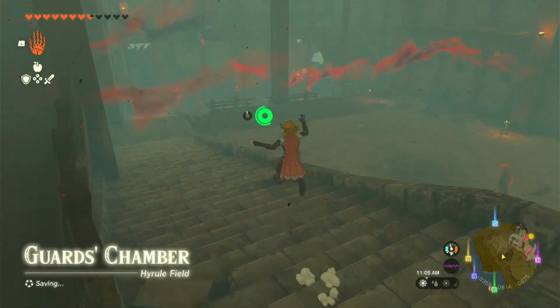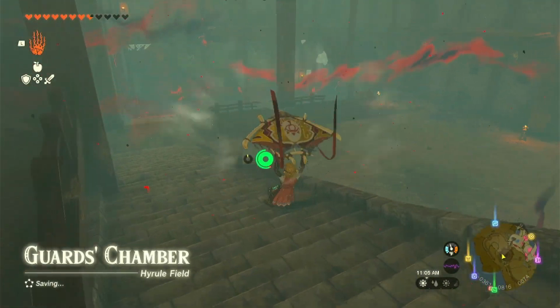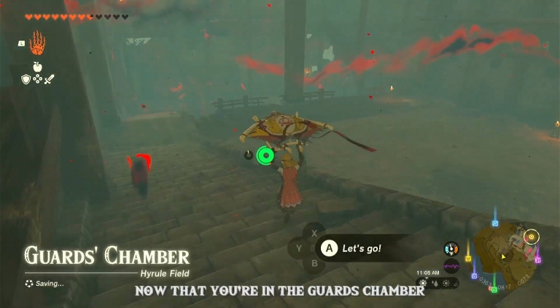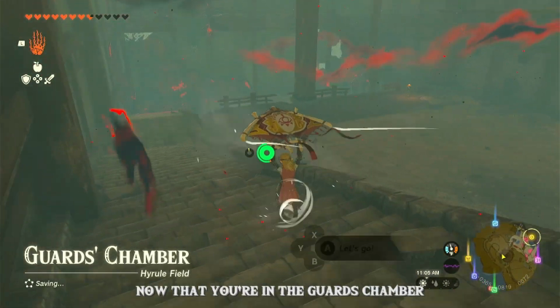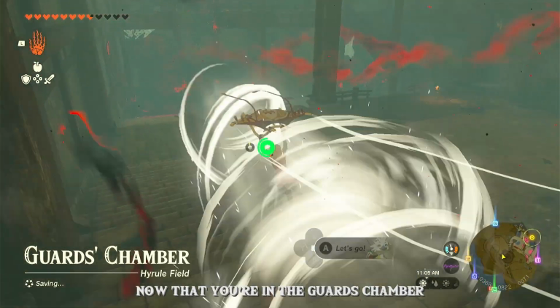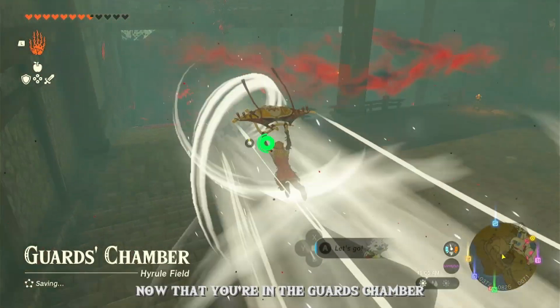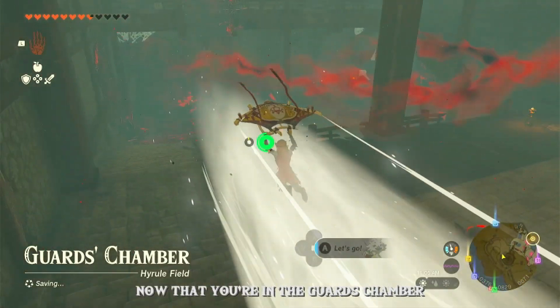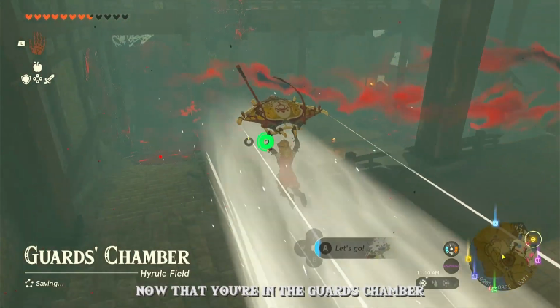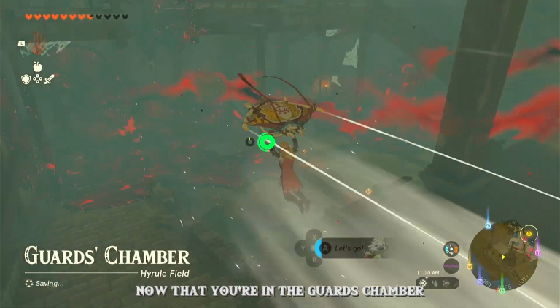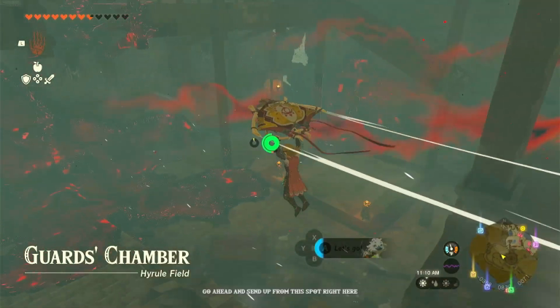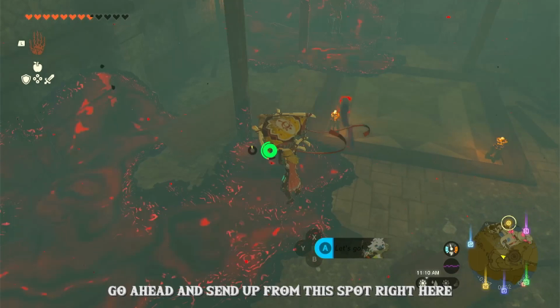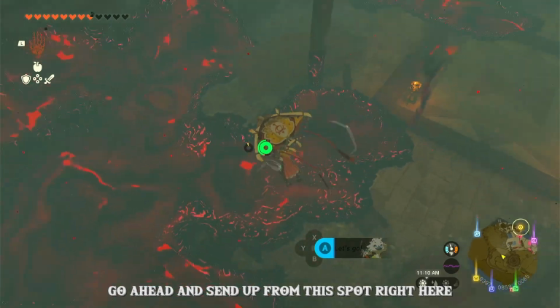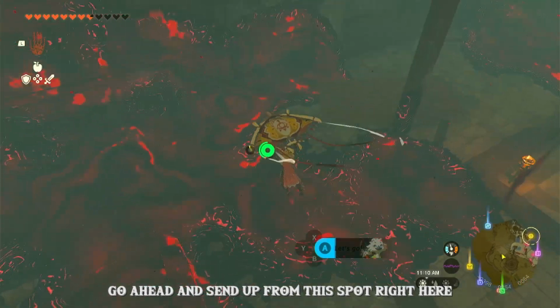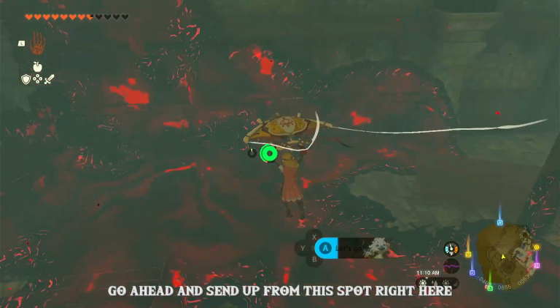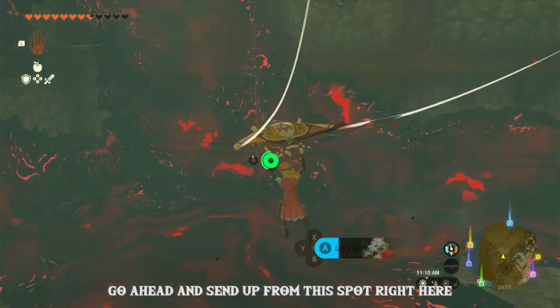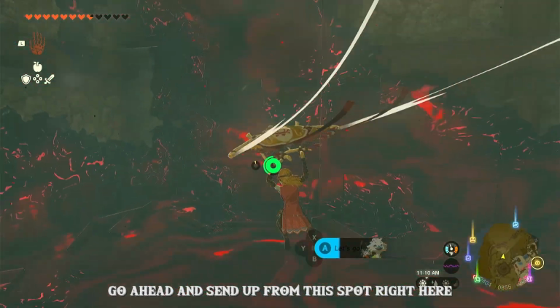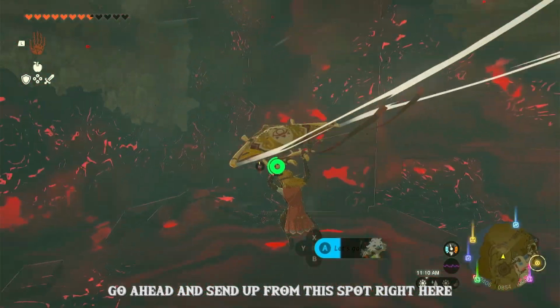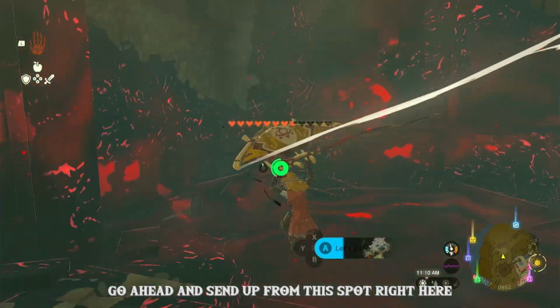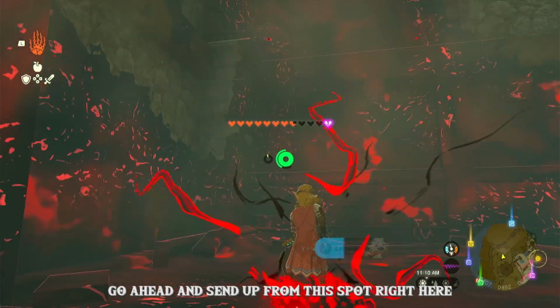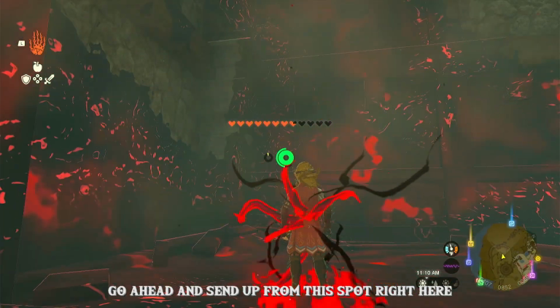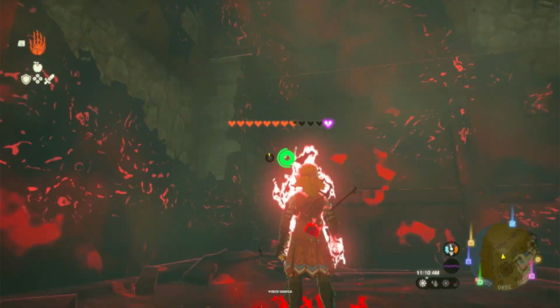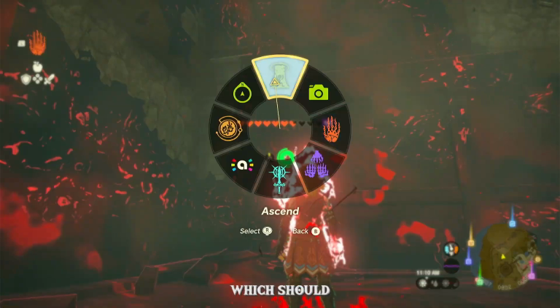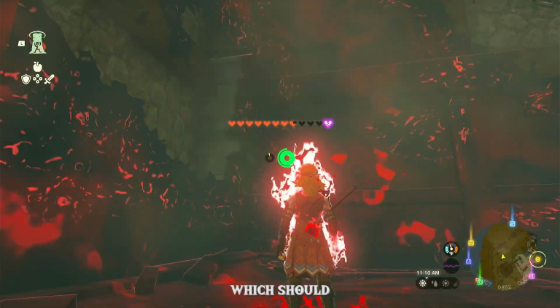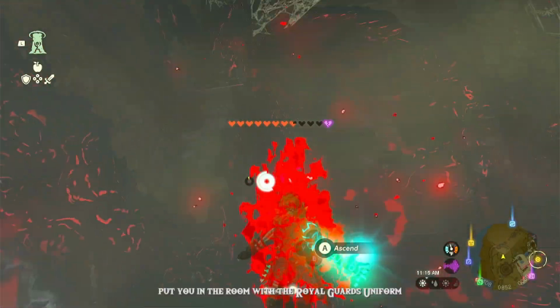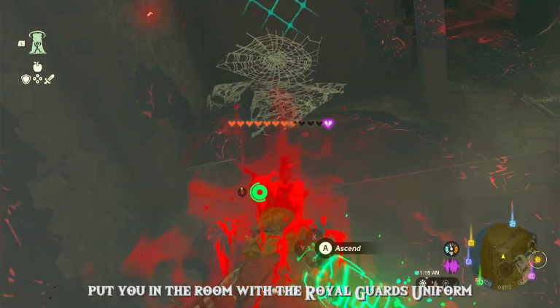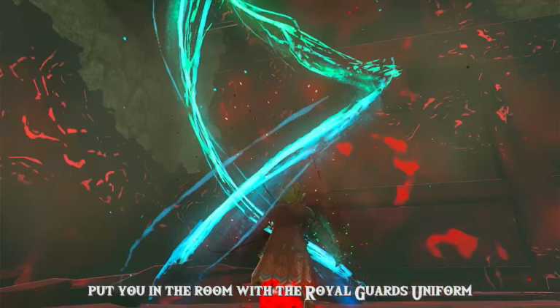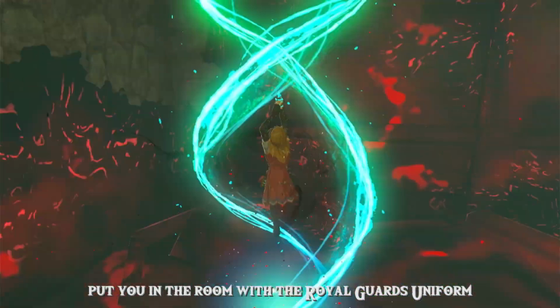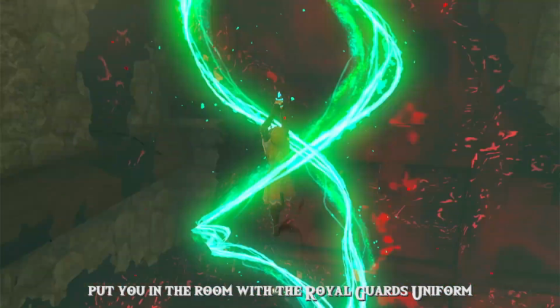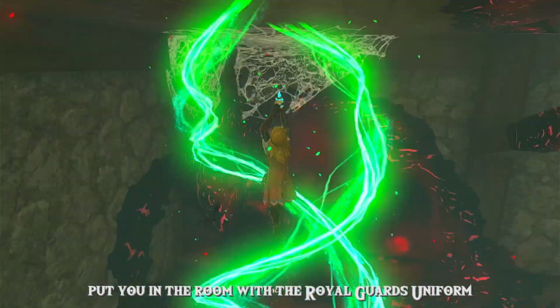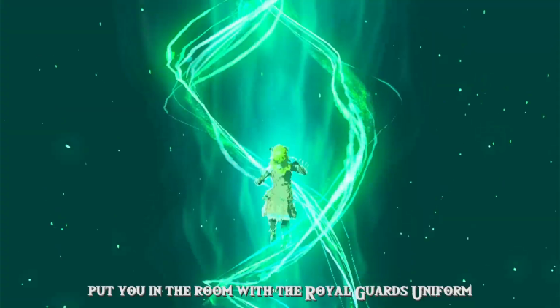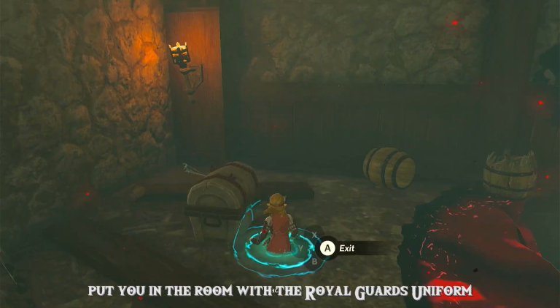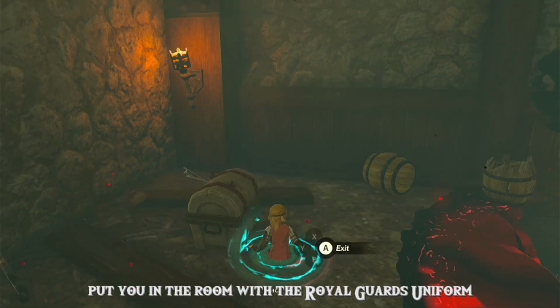Now that you're in the guards' chamber, go ahead and ascend up from this spot right here, which should put you in the room with the Royal Guard's uniform.